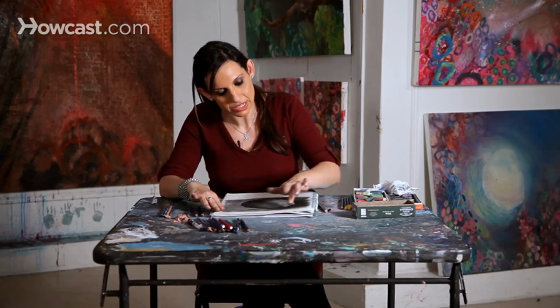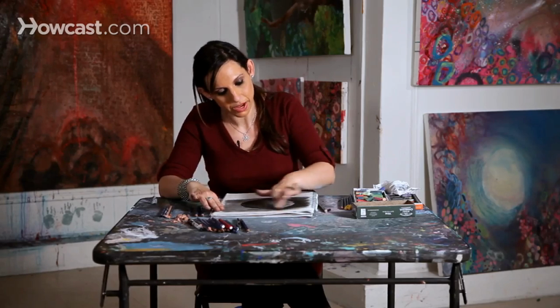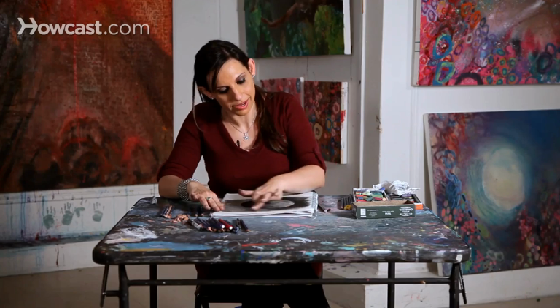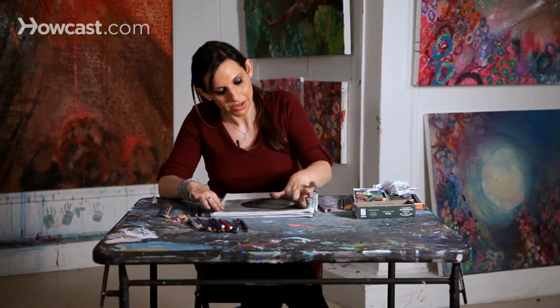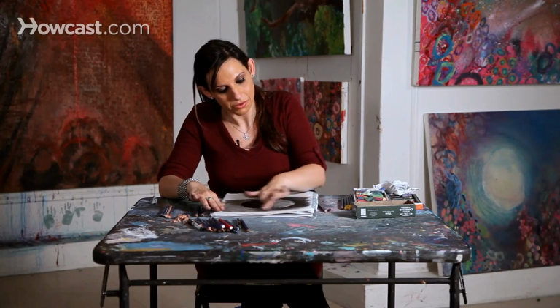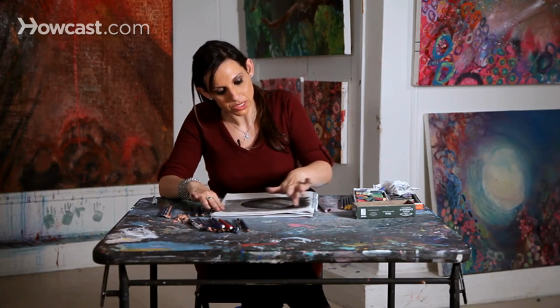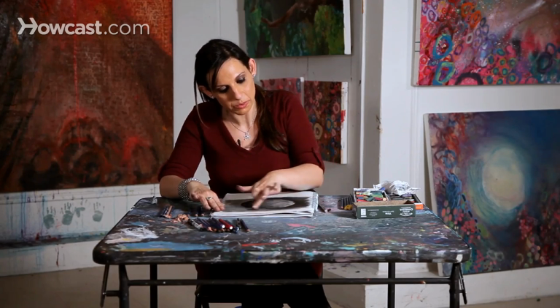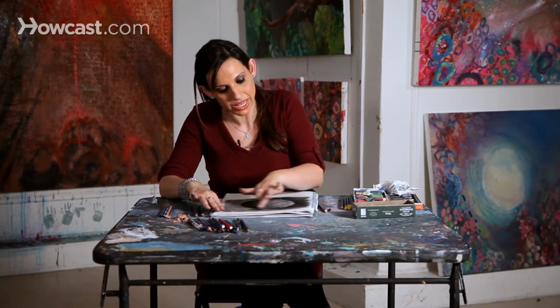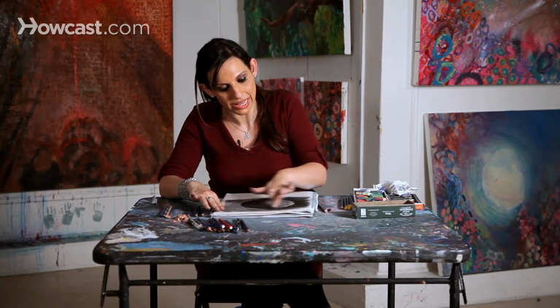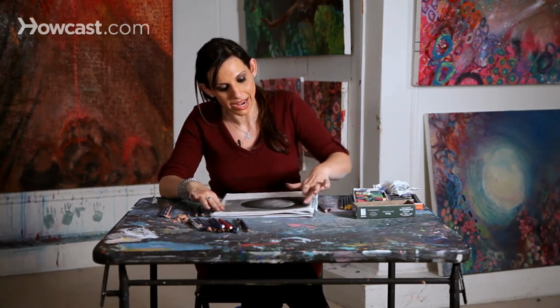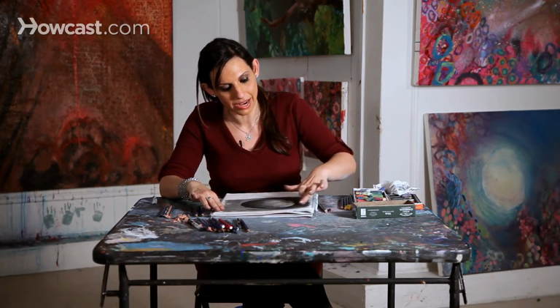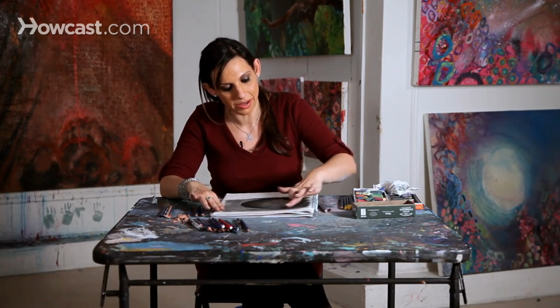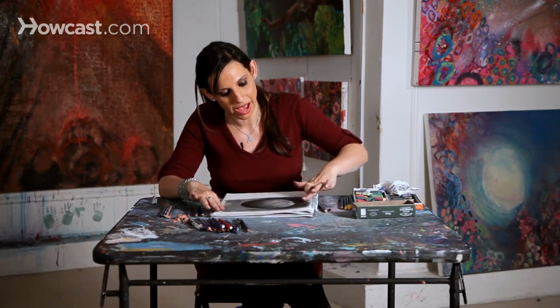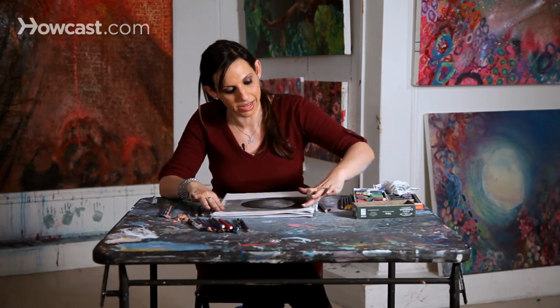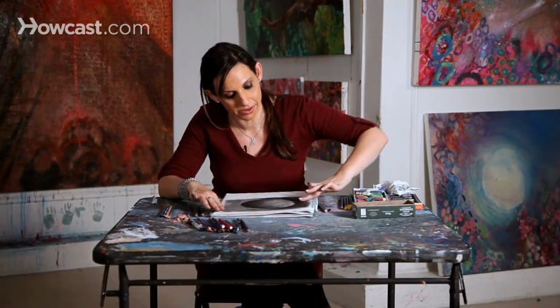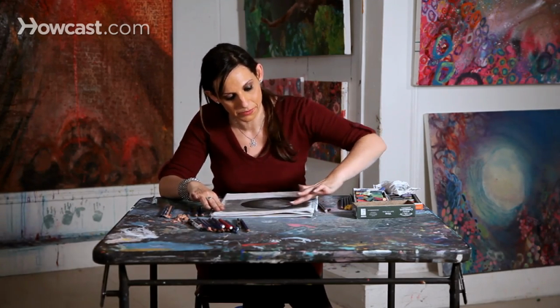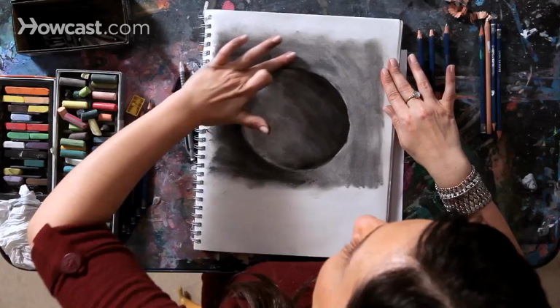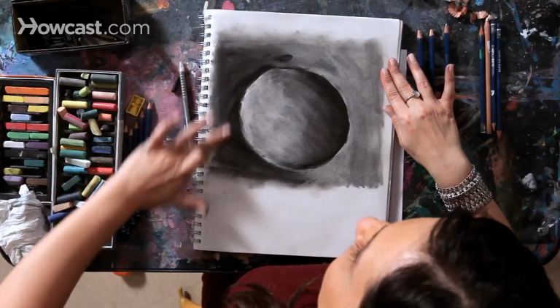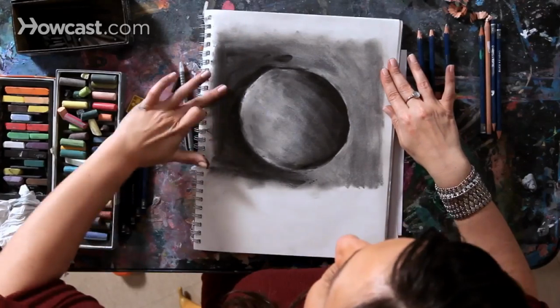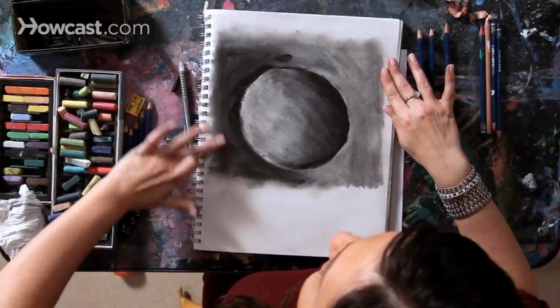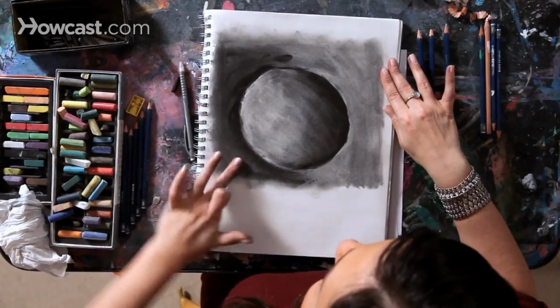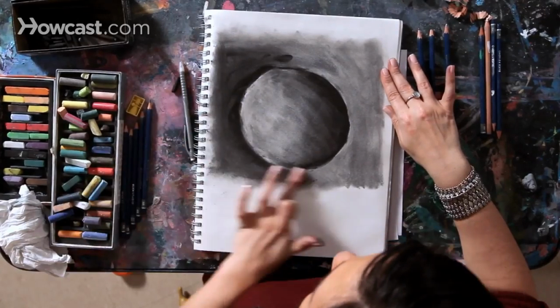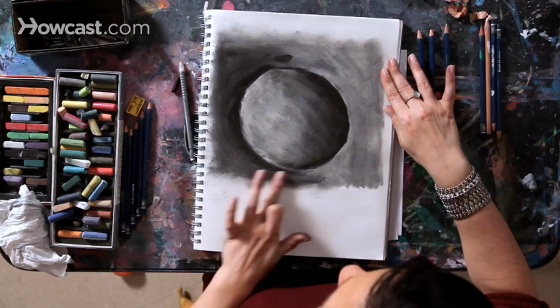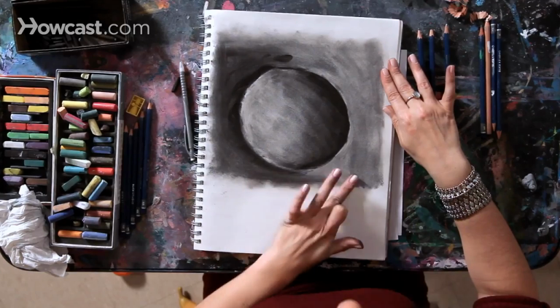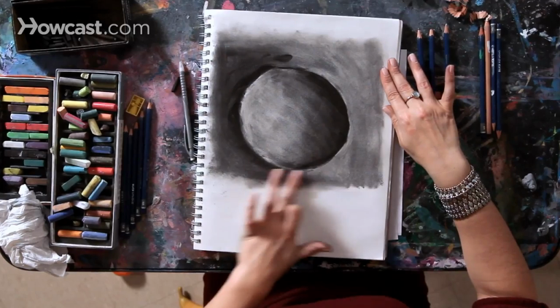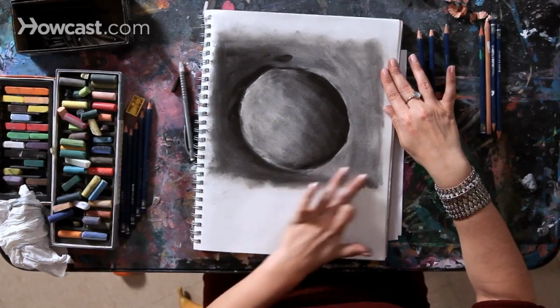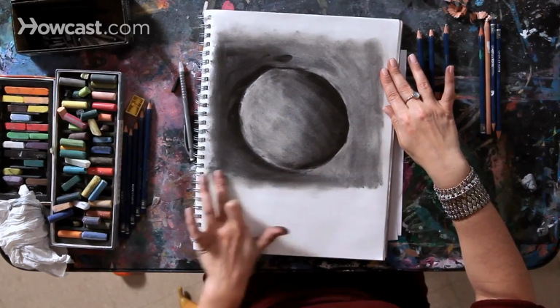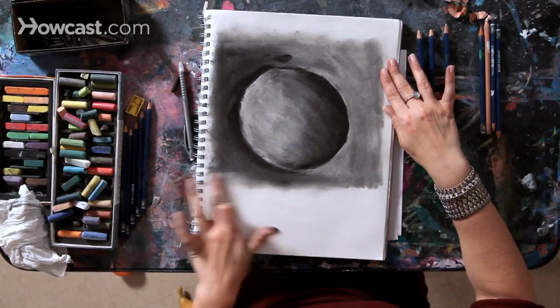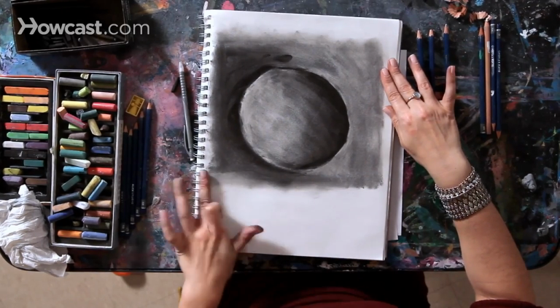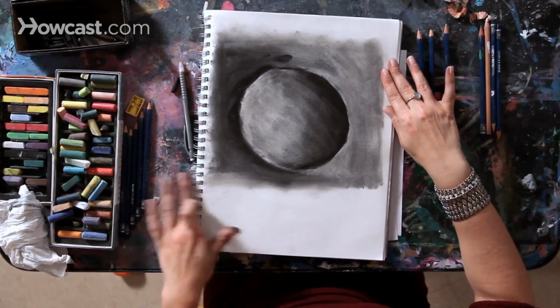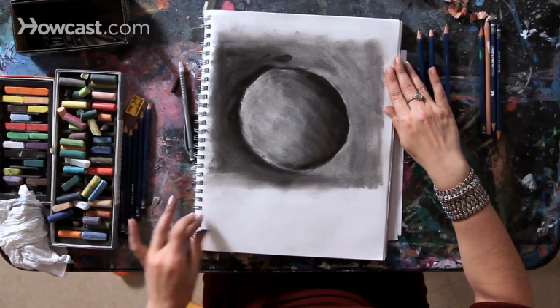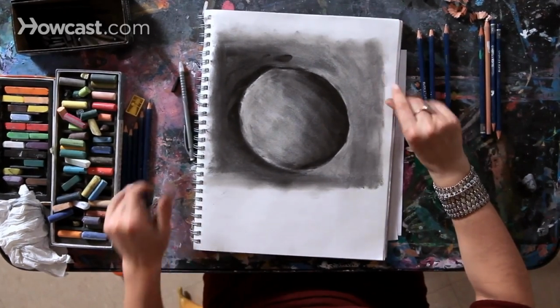My first step is to darken the area in the background just behind the lighter area of the moon. This way, once we bring that light area back in, it will have a lot of contrast against a dark background.